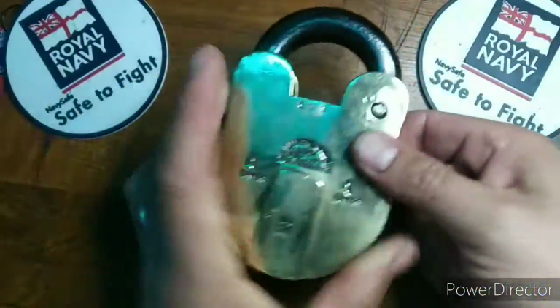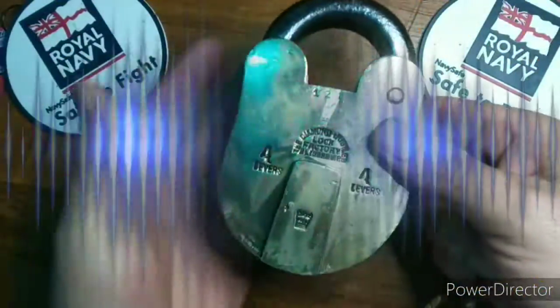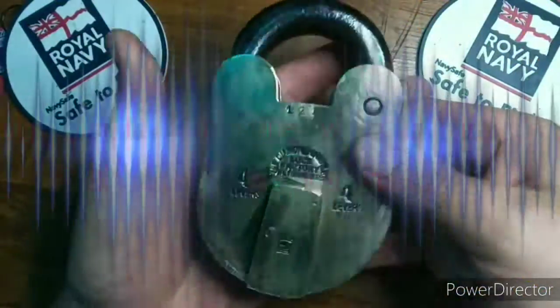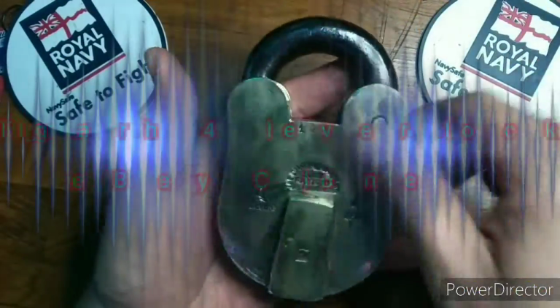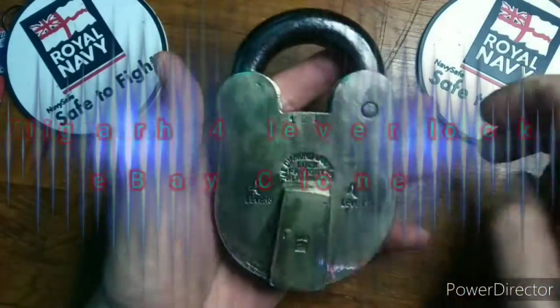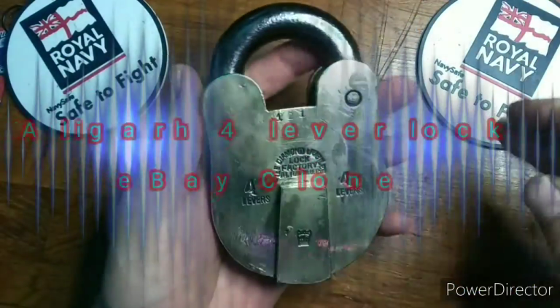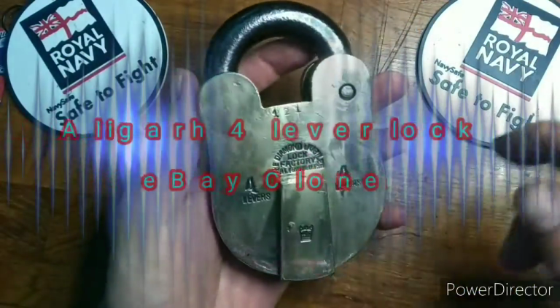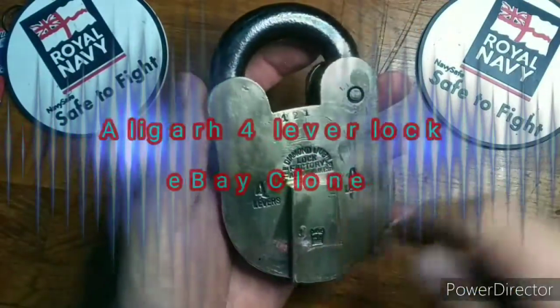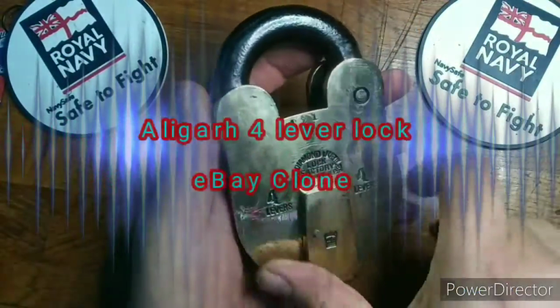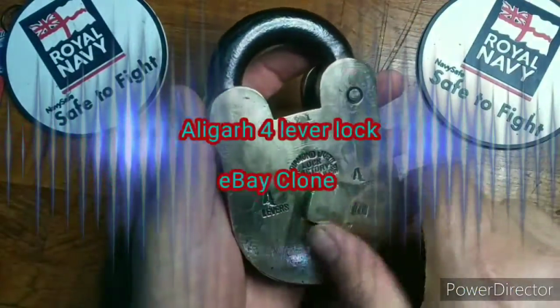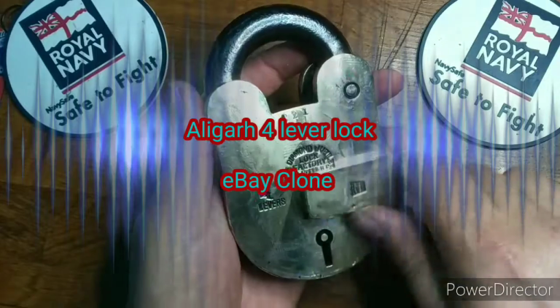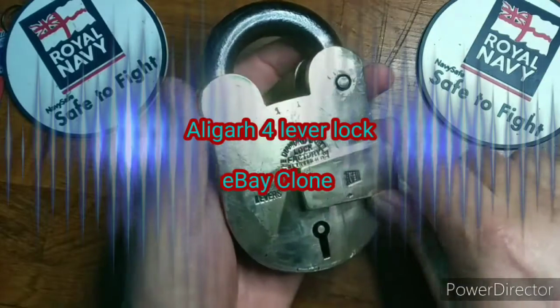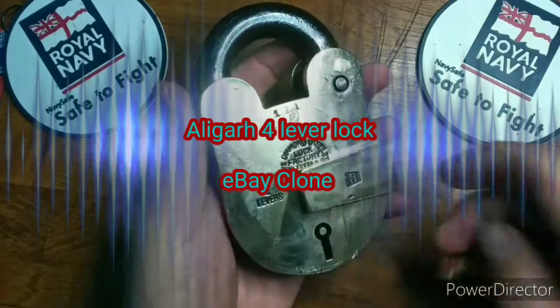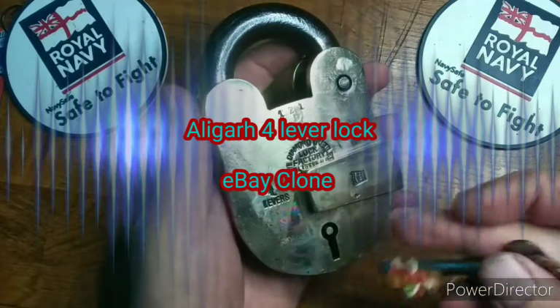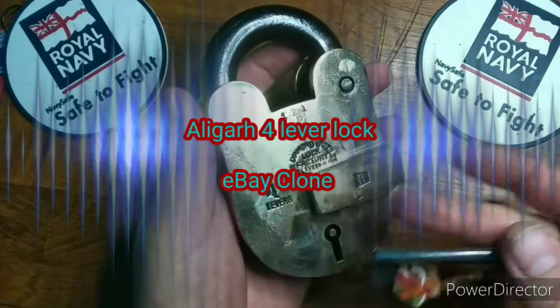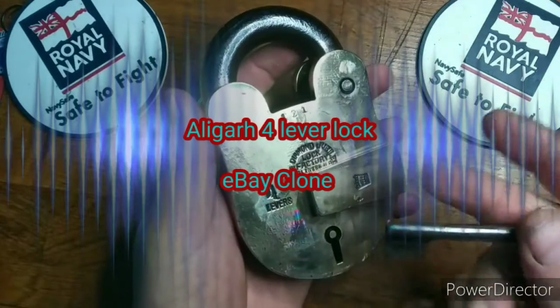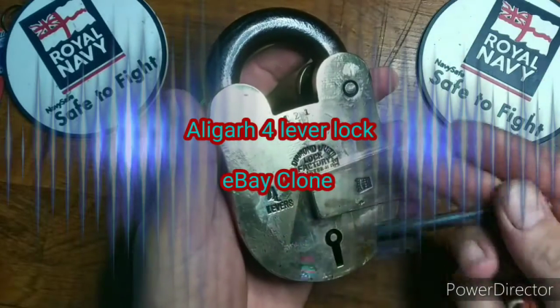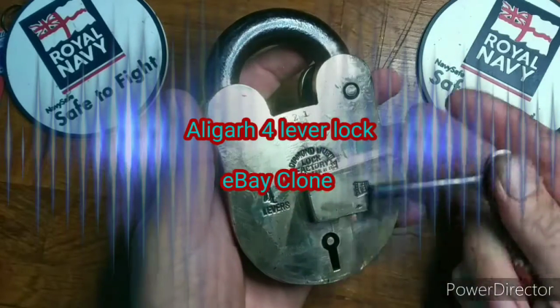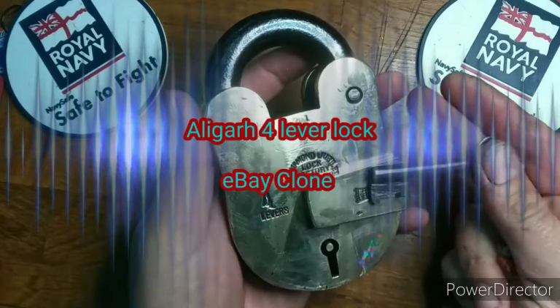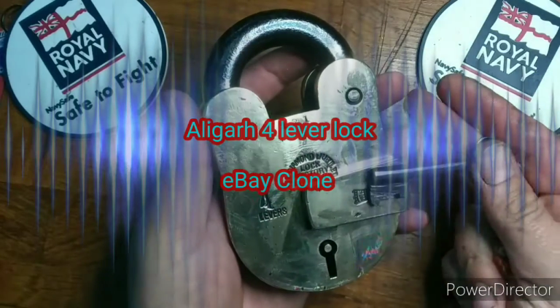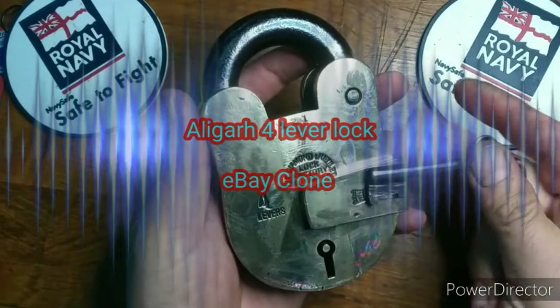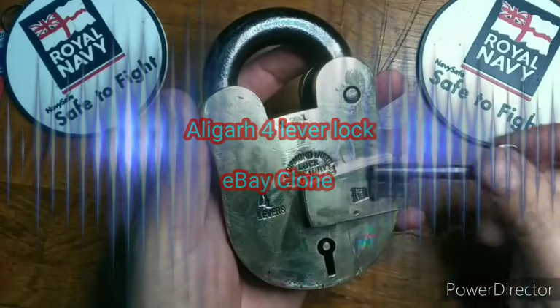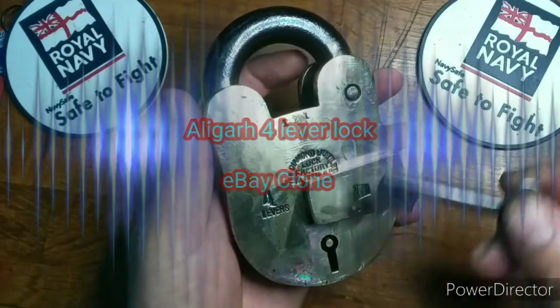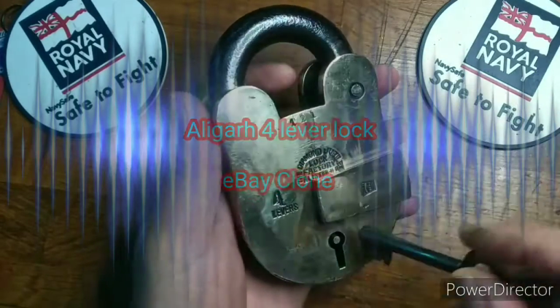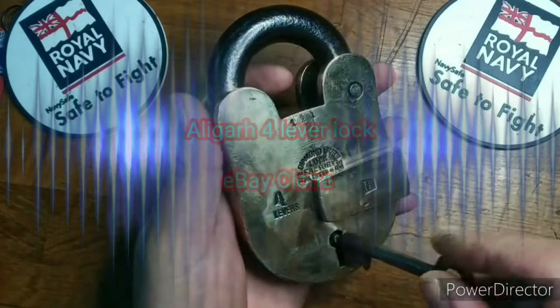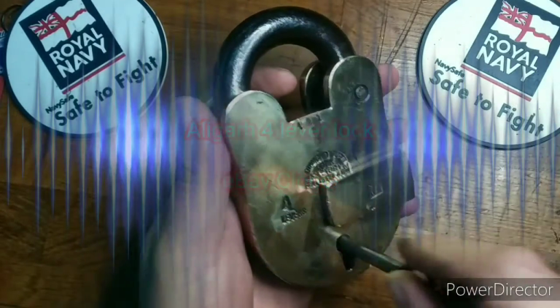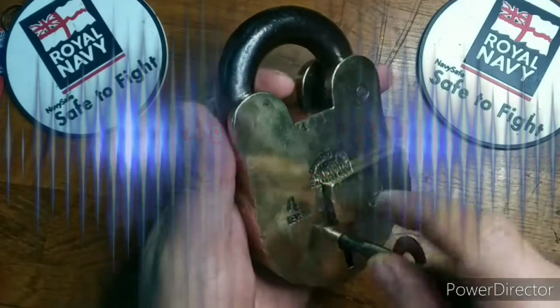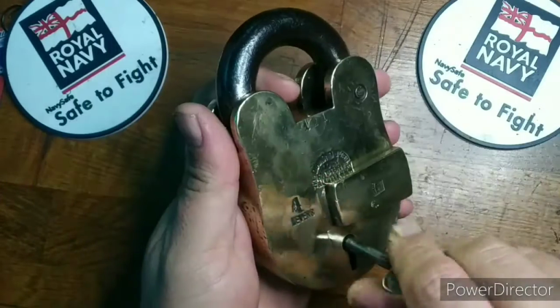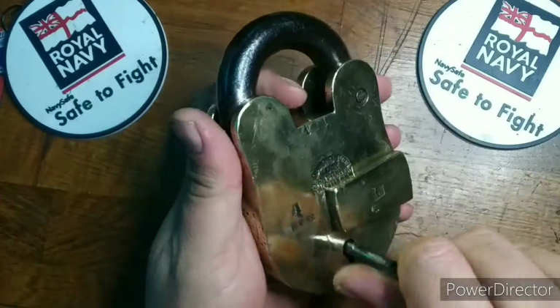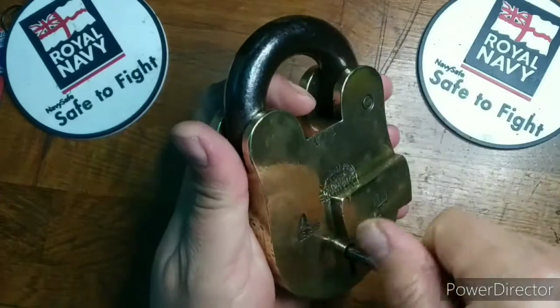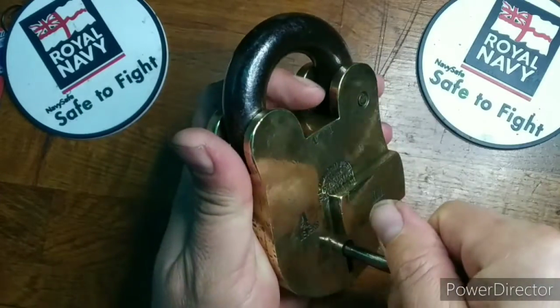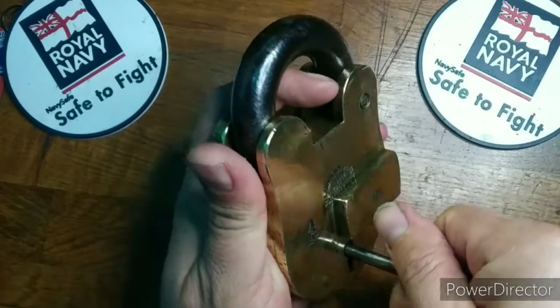This is why I get annoyed with eBay. What we have is a Diamond Jubilee Alligarch 4 Lever Lock.